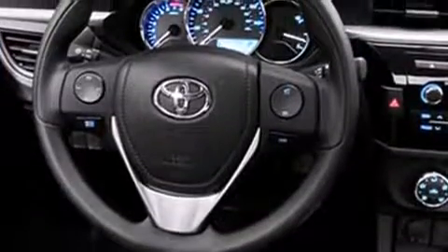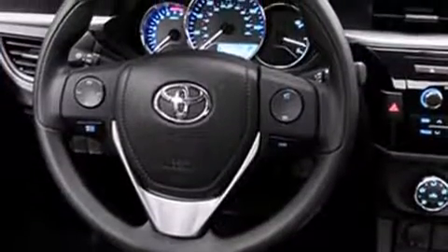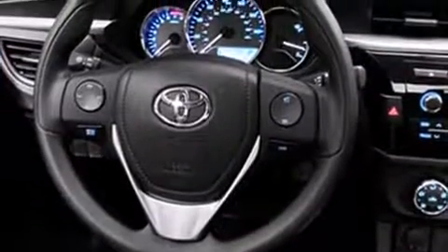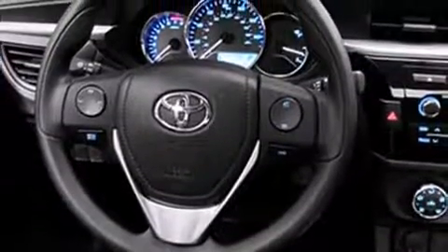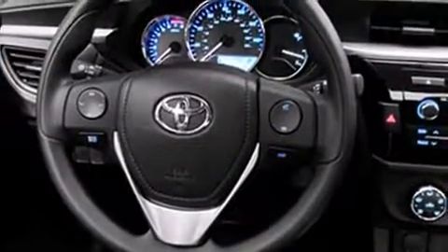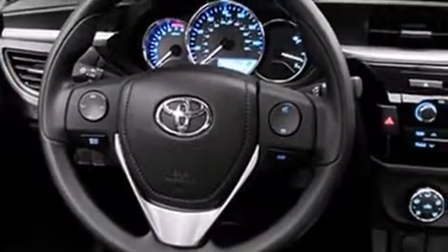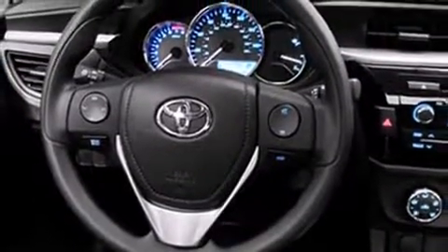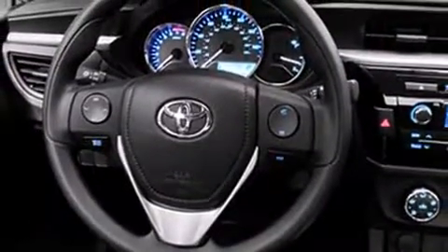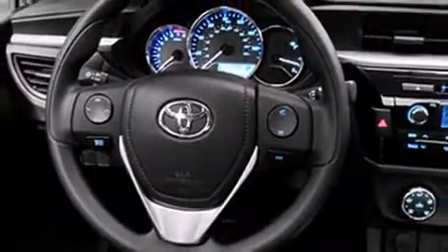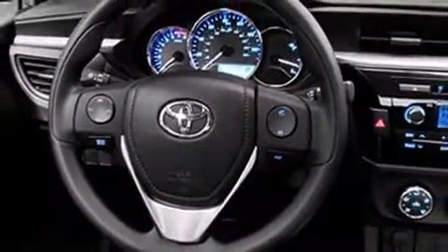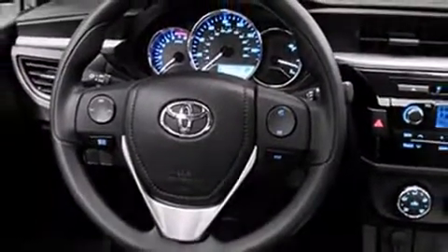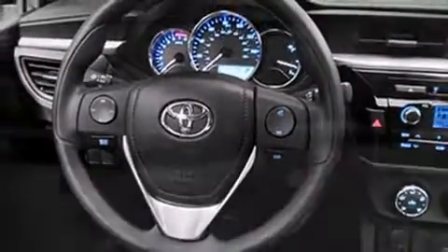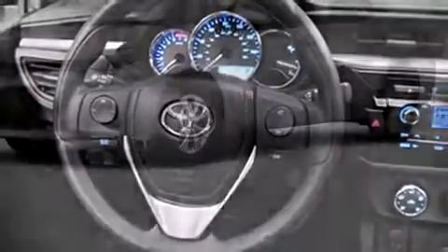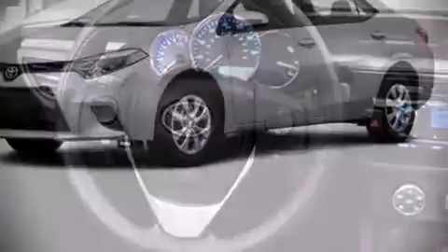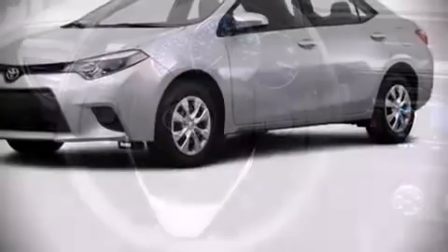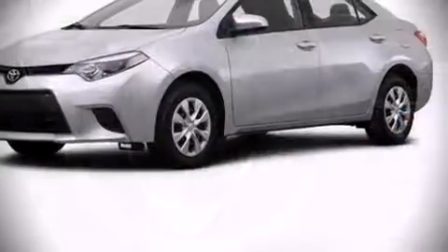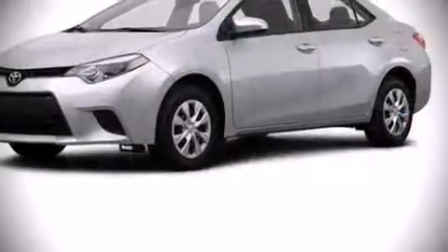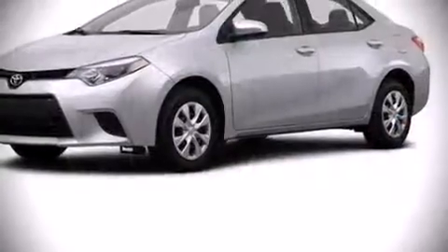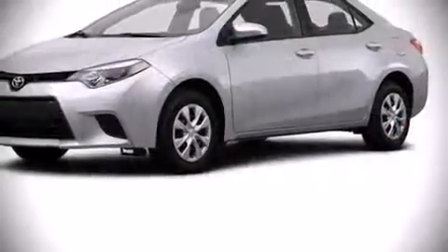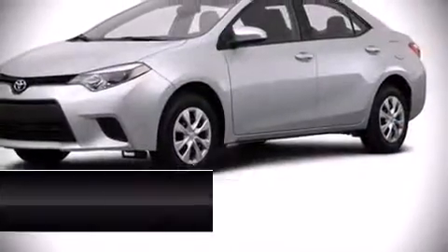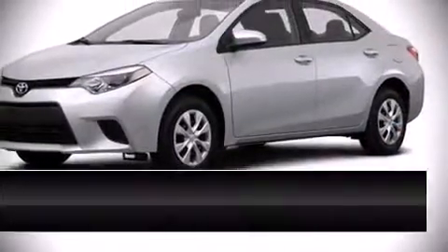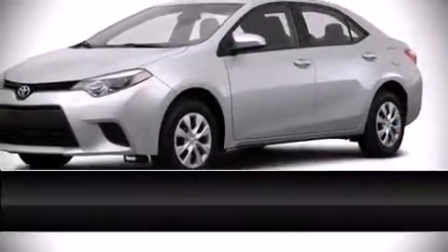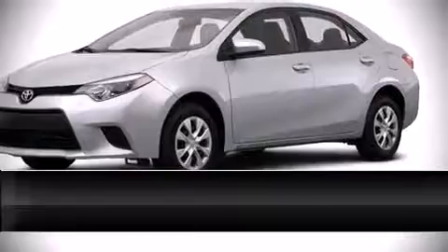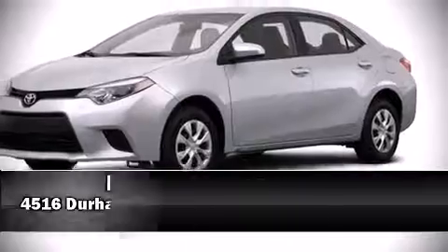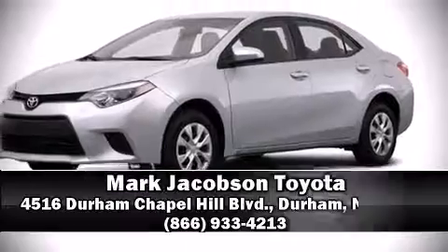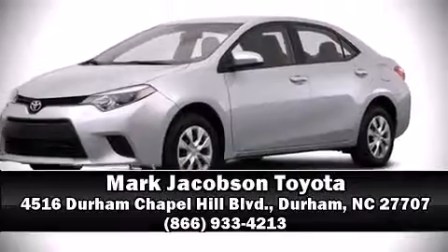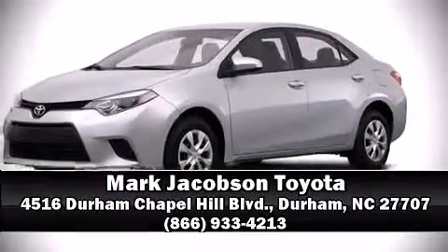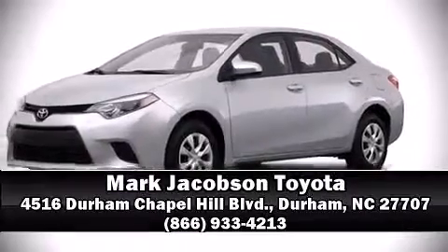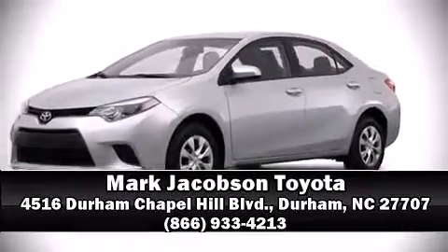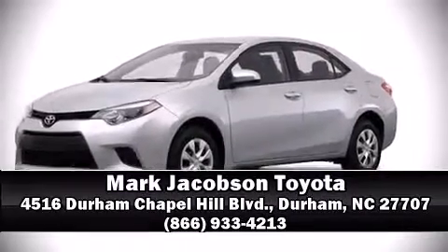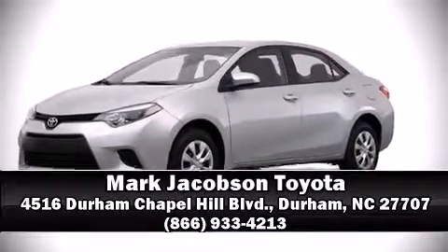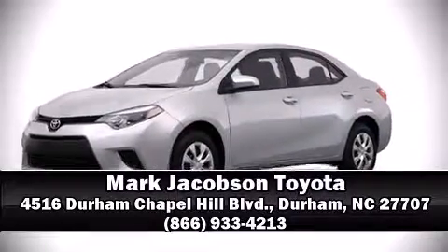Our sales reps are extremely helpful and knowledgeable. Please don't hesitate to give us a call. We'll see you all!